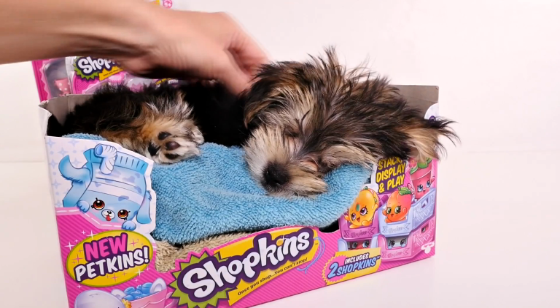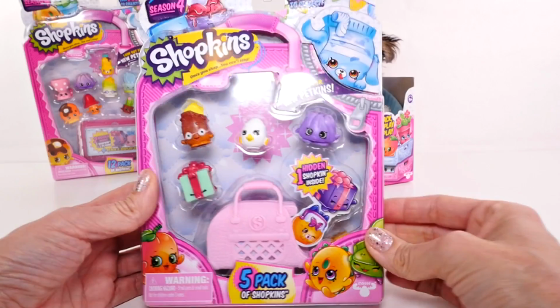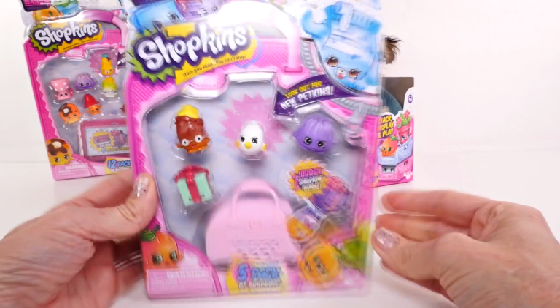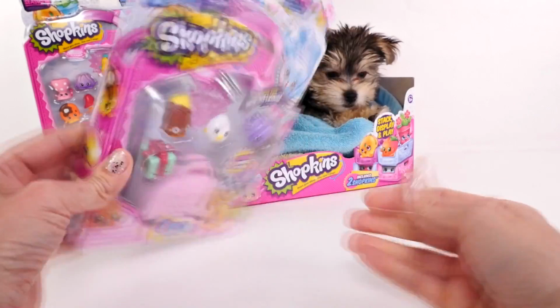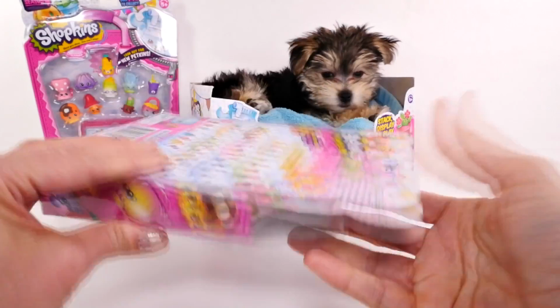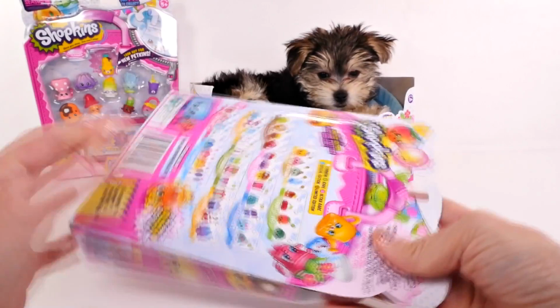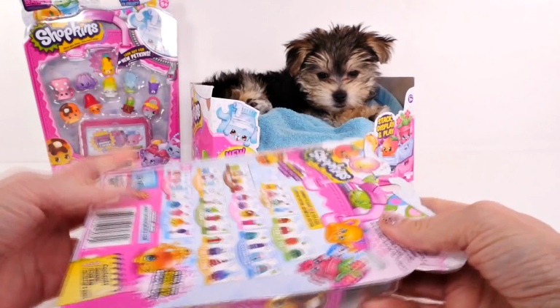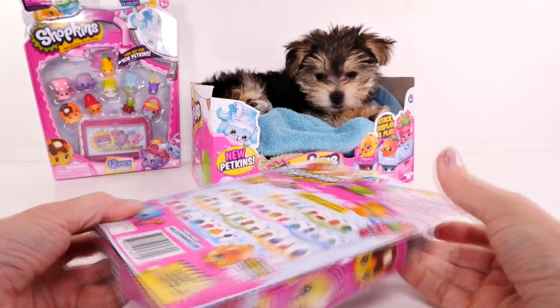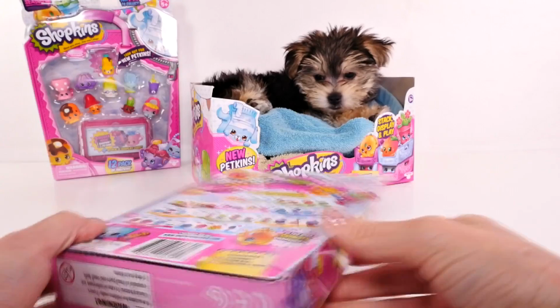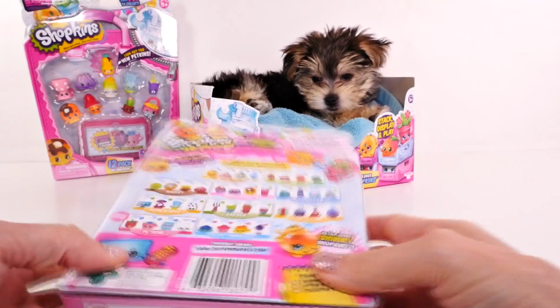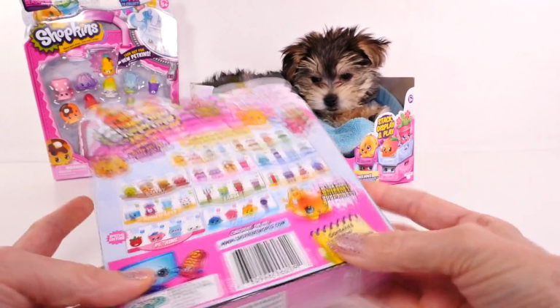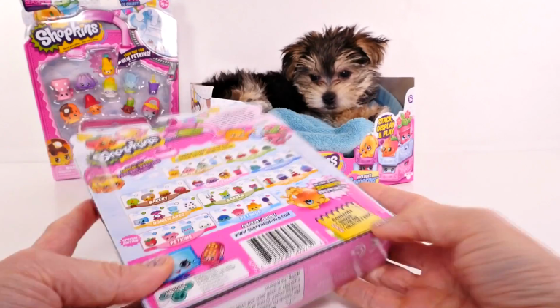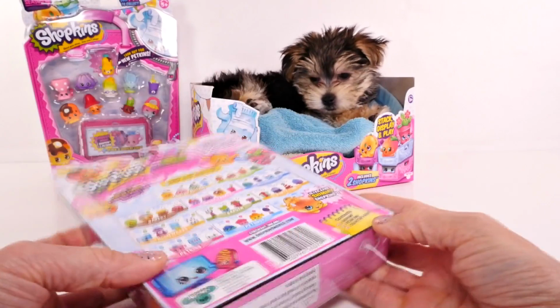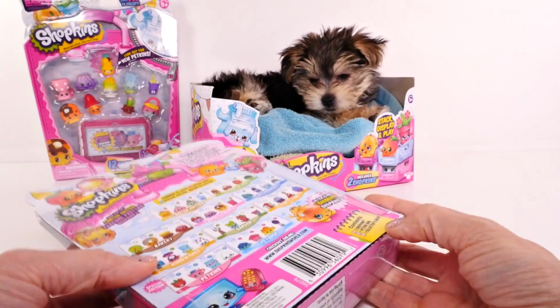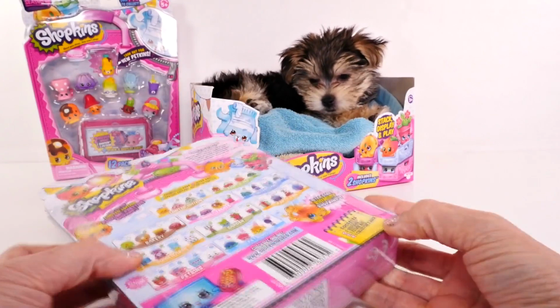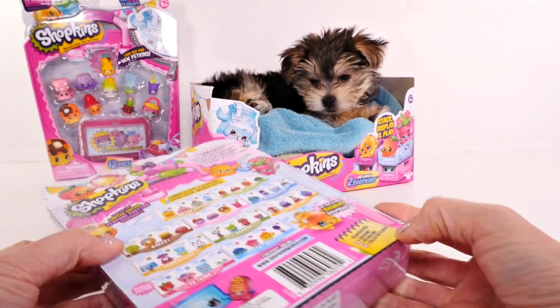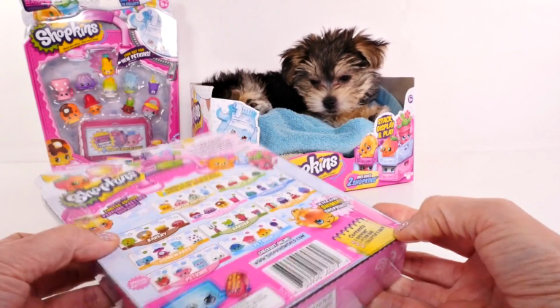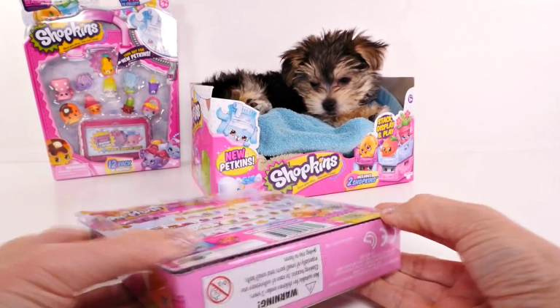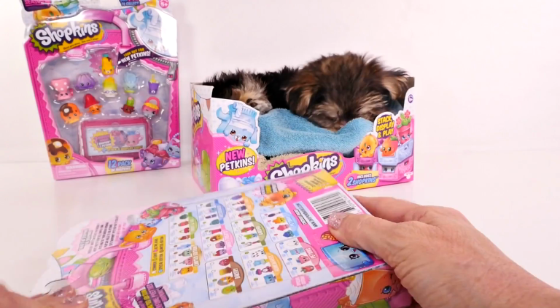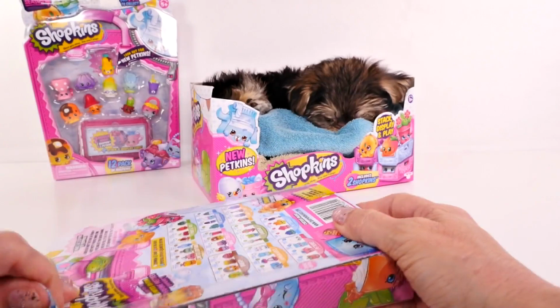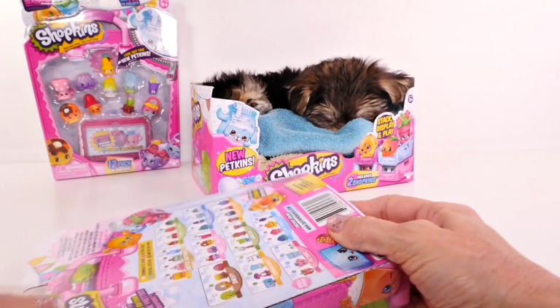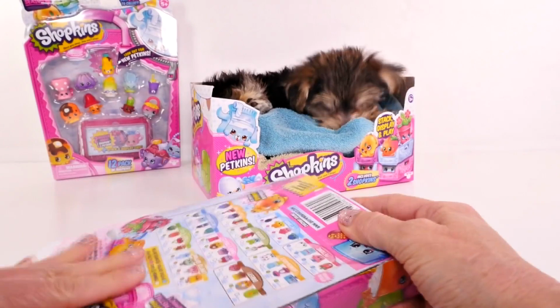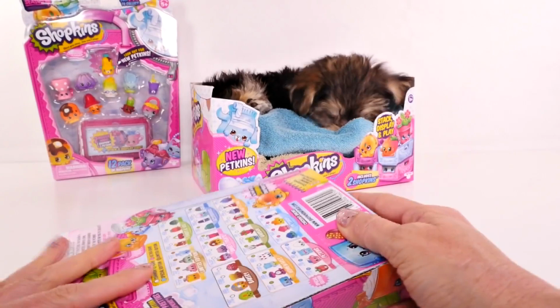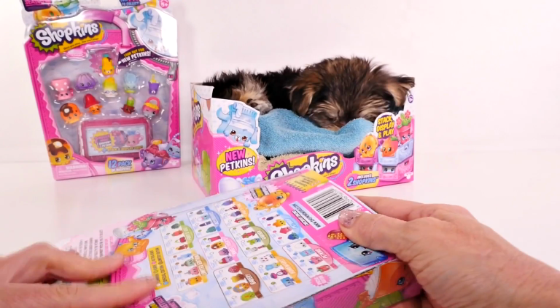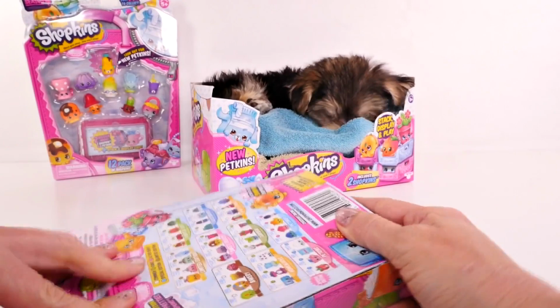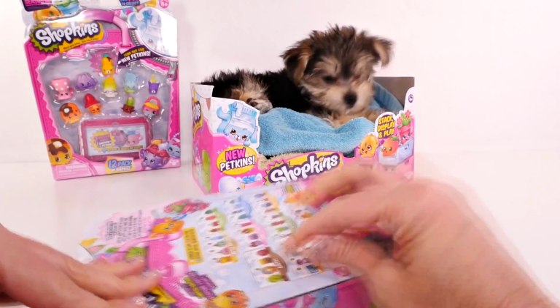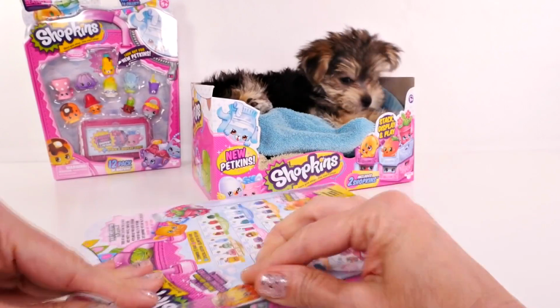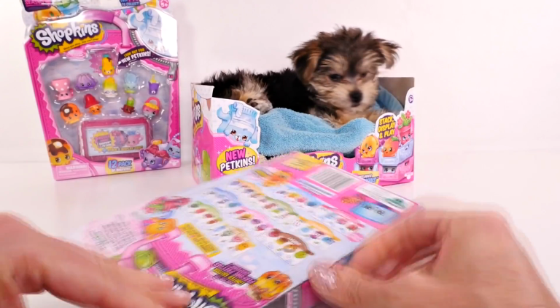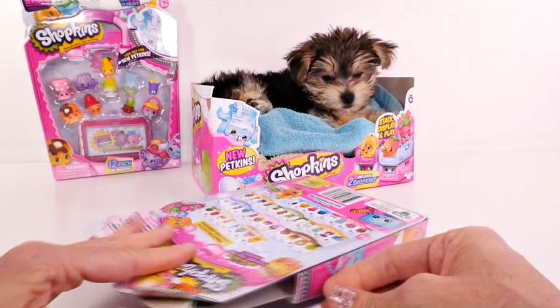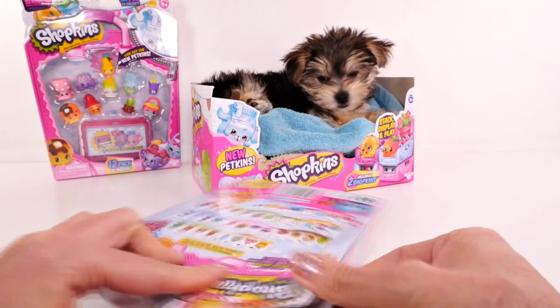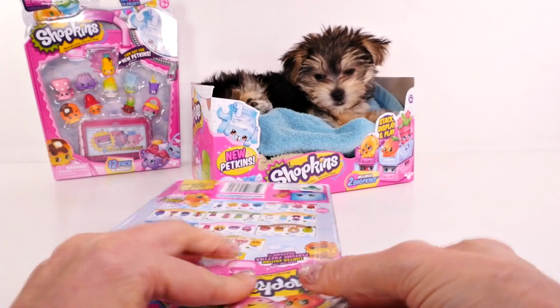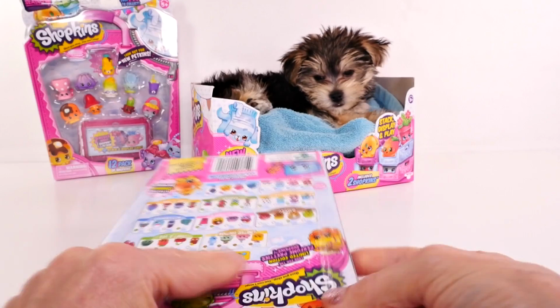We'll start with the five pack. It looks like Zoomy woke up. She likes to sleep a lot, so she may just stay sleeping.